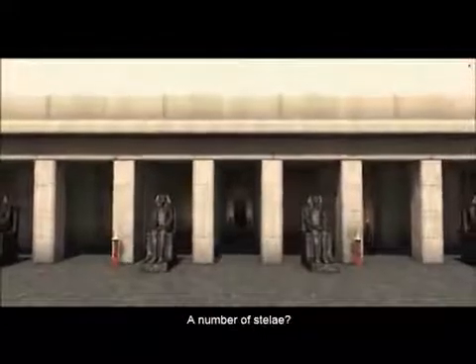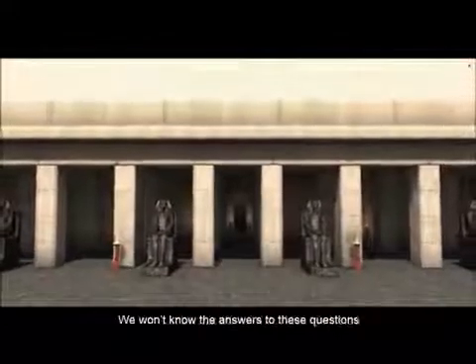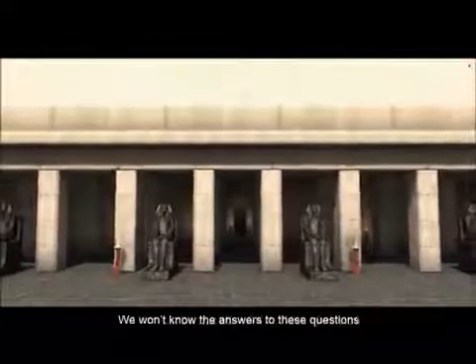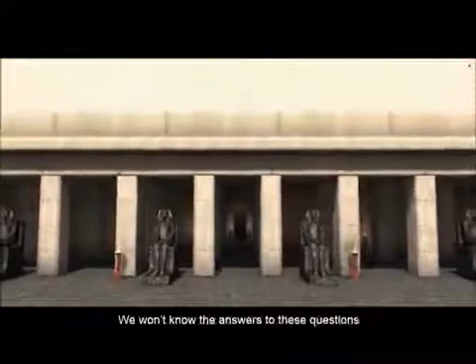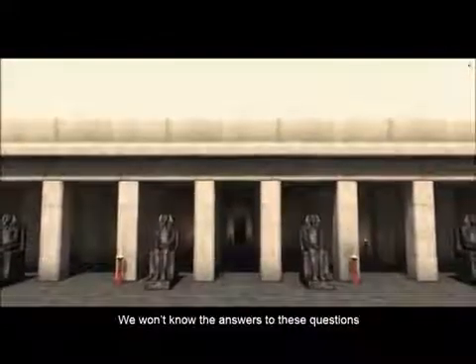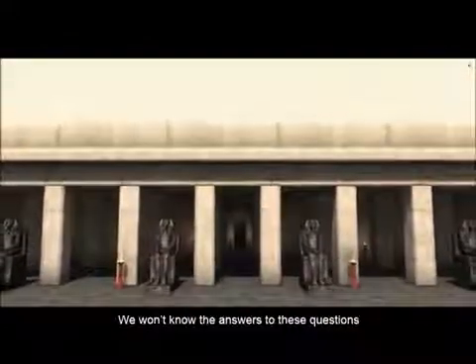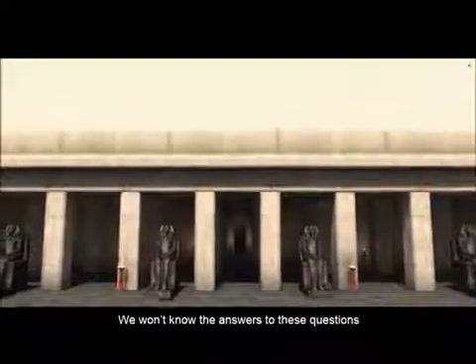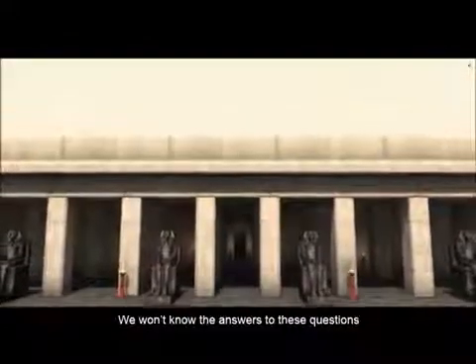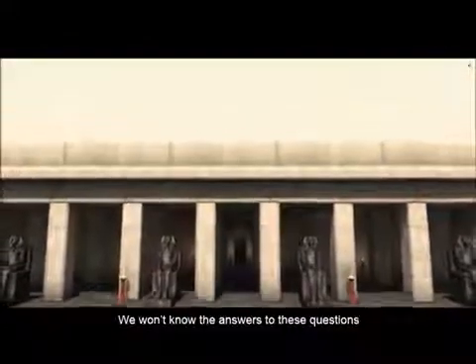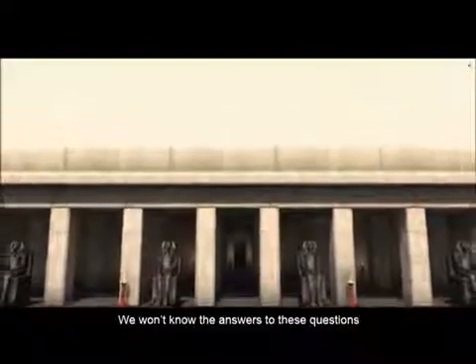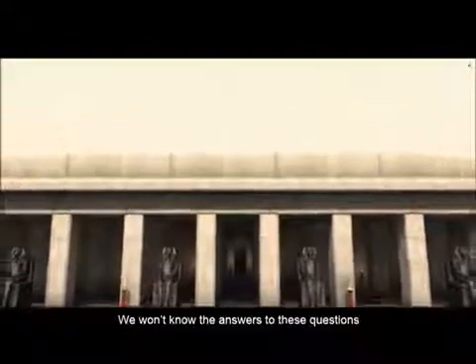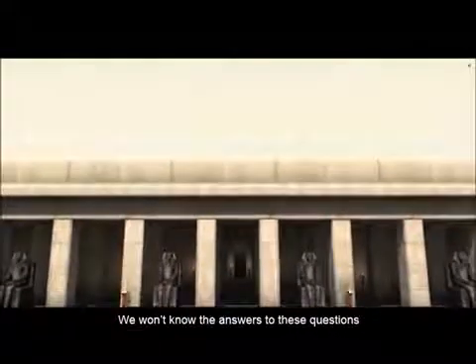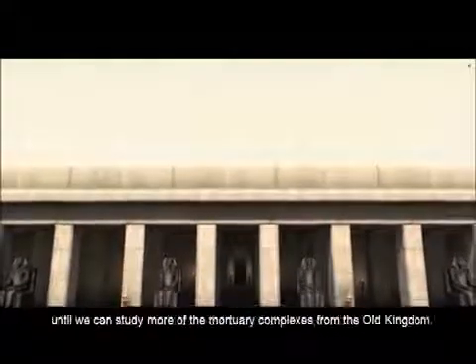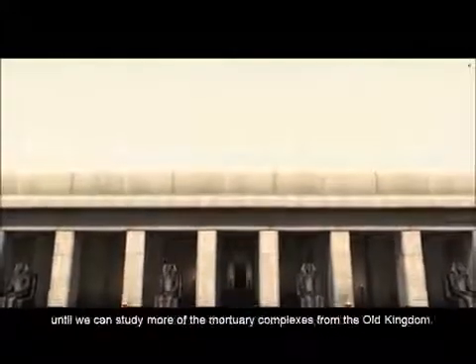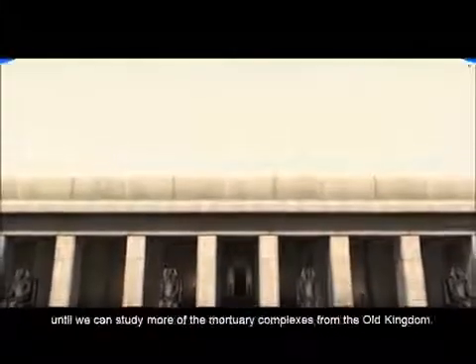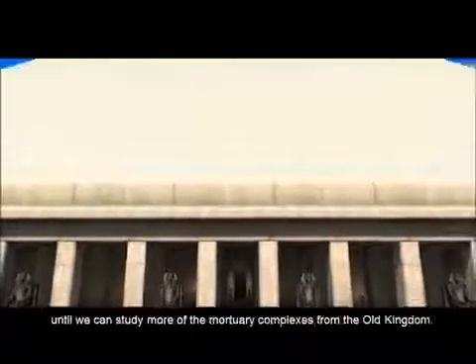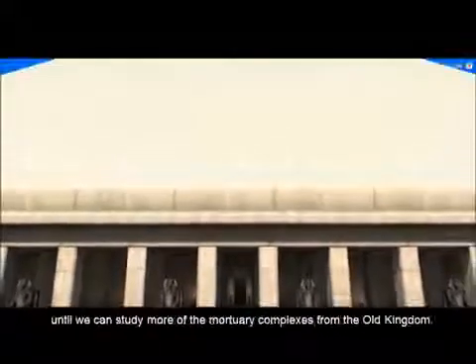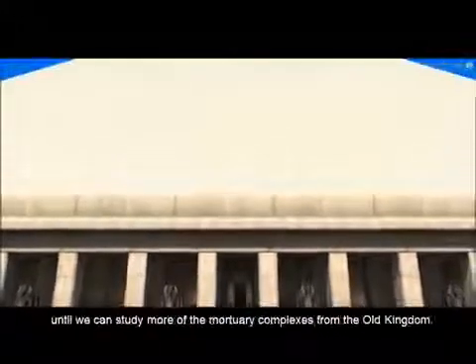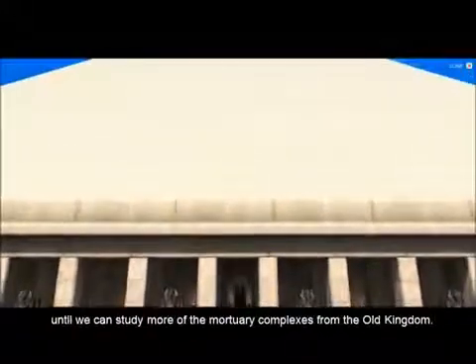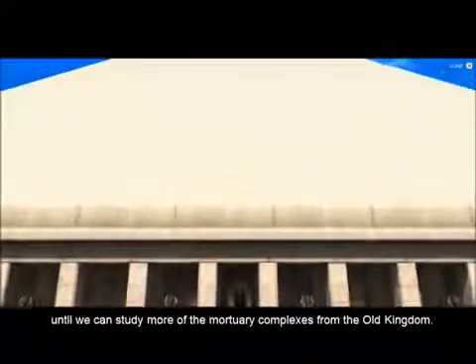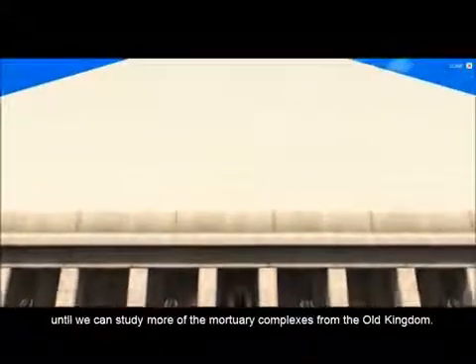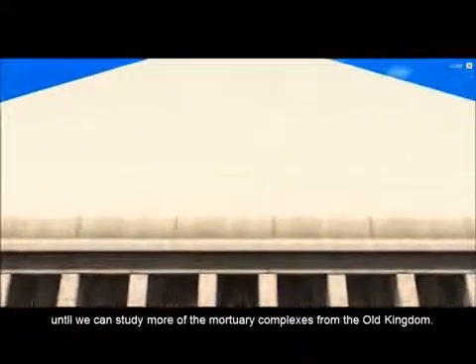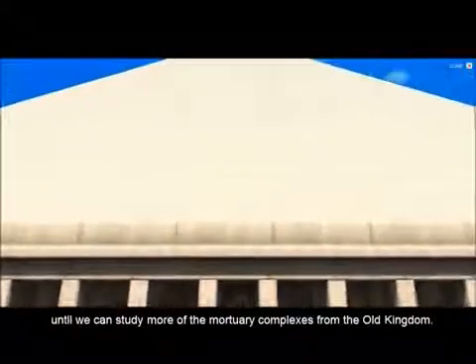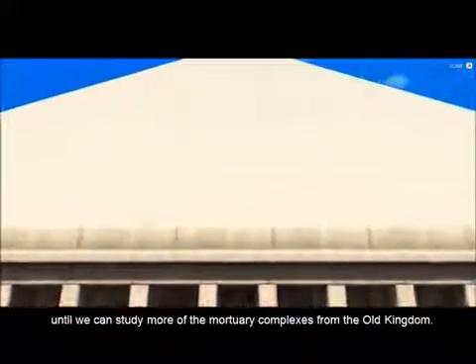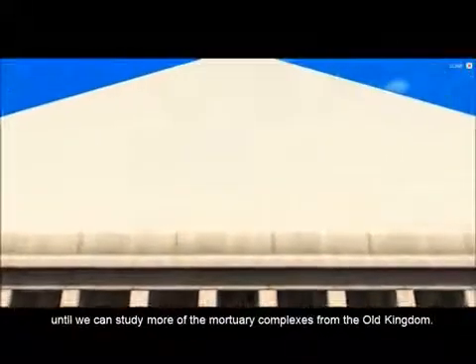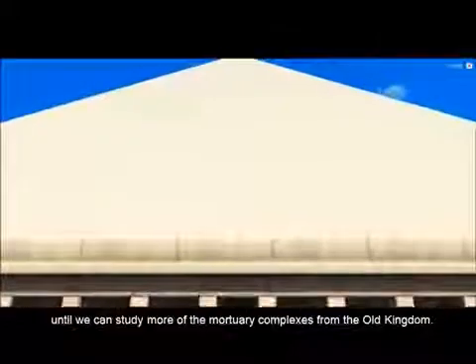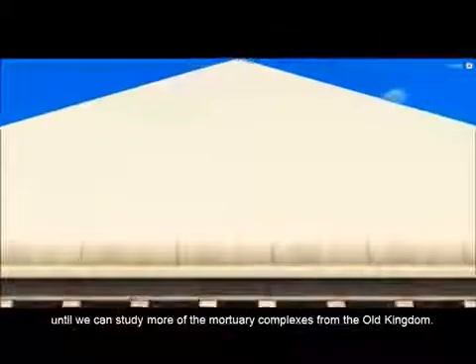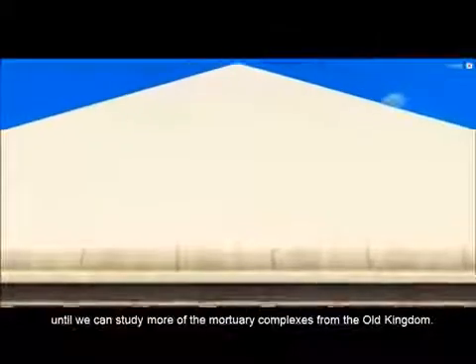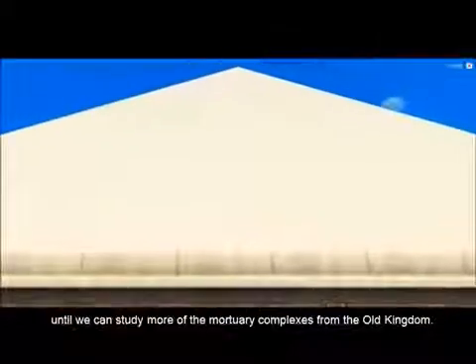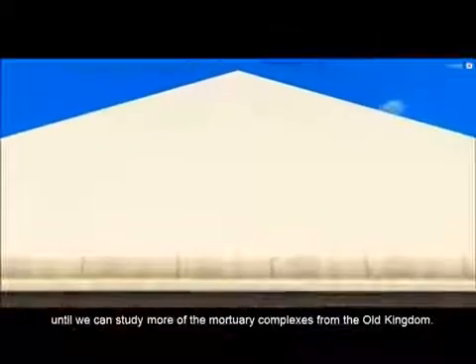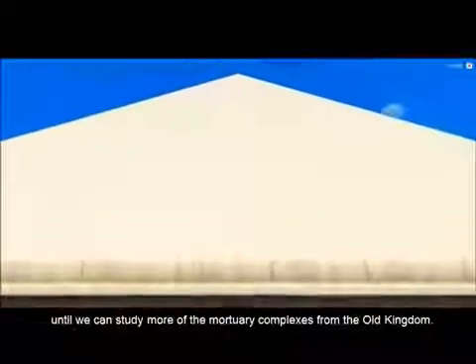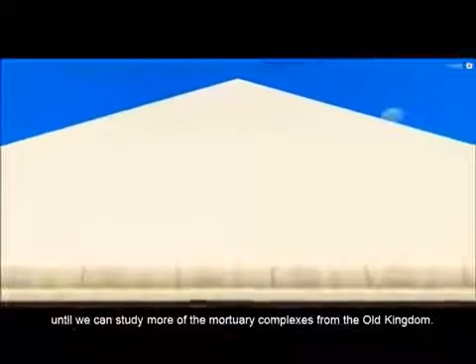We won't know the answers to these questions until we can study more of the mortuary complexes from the Old Kingdom.